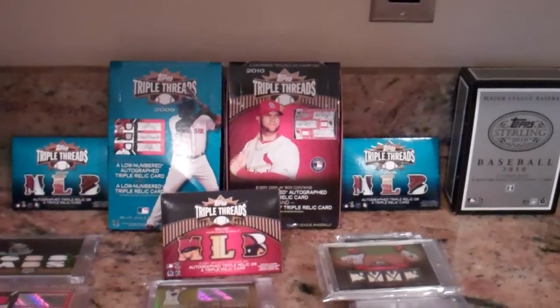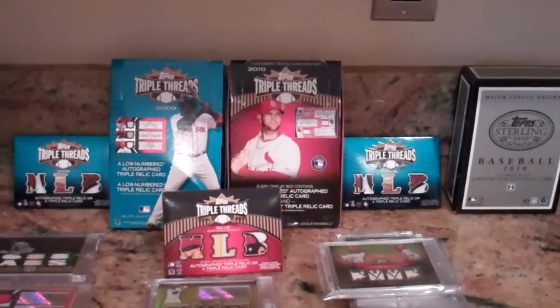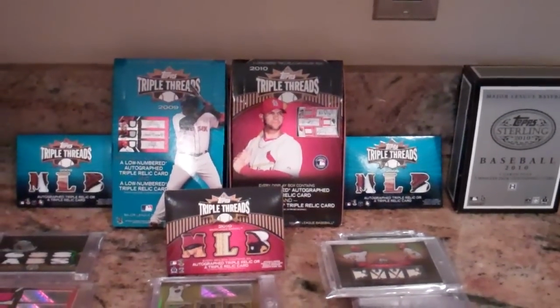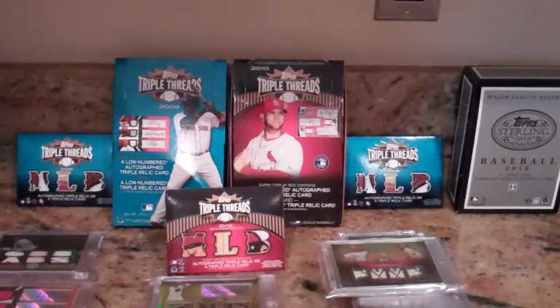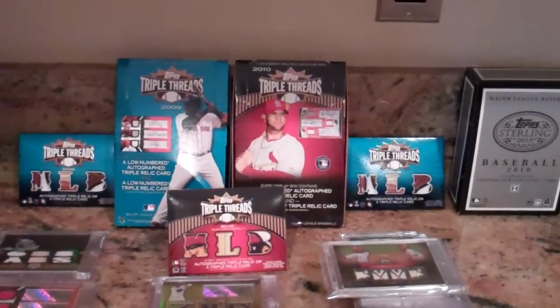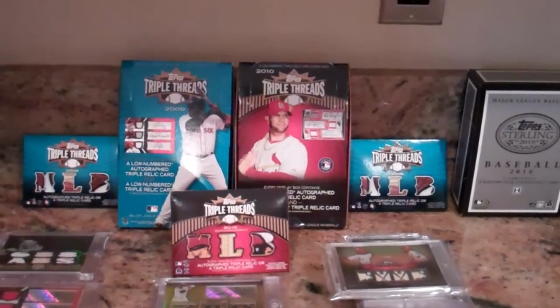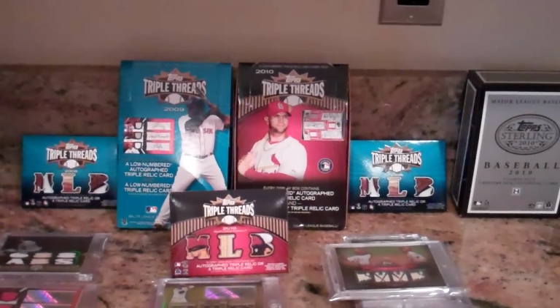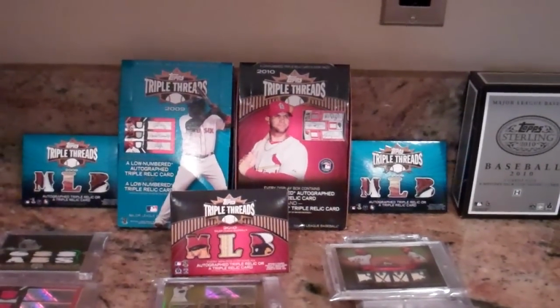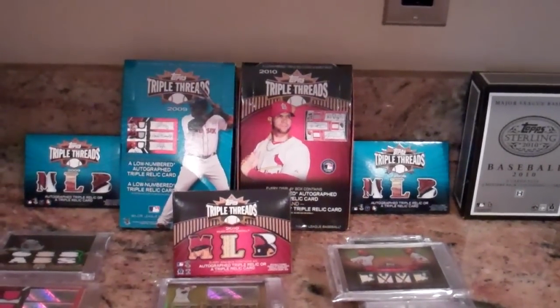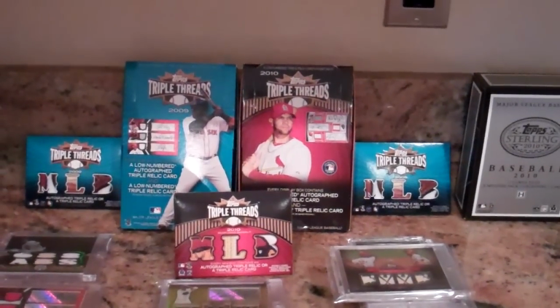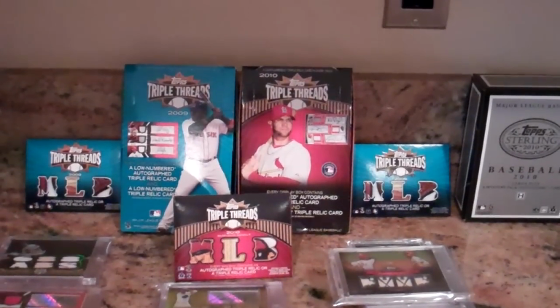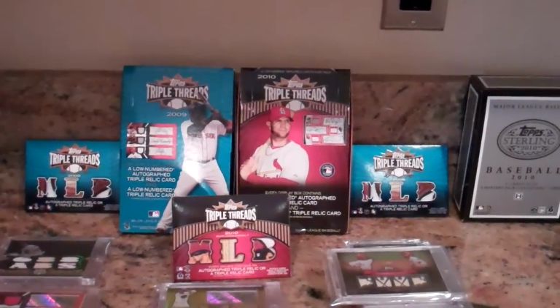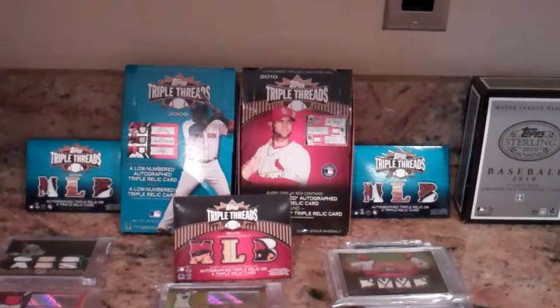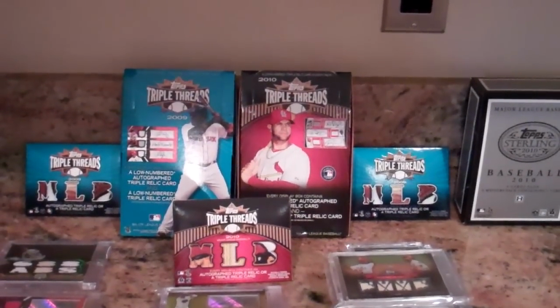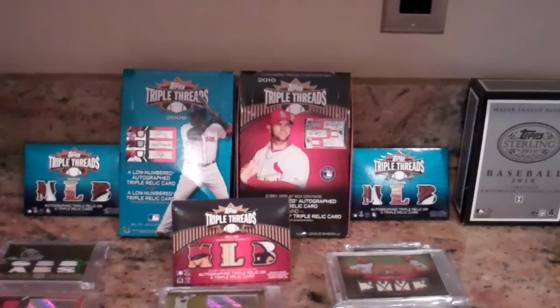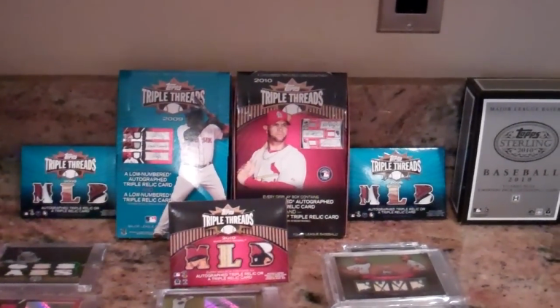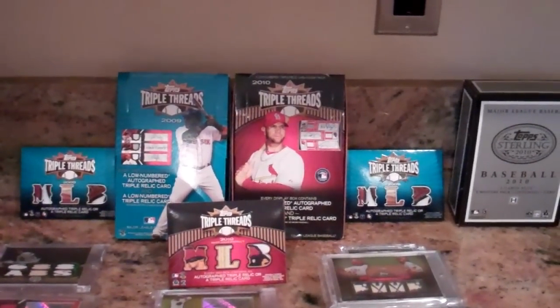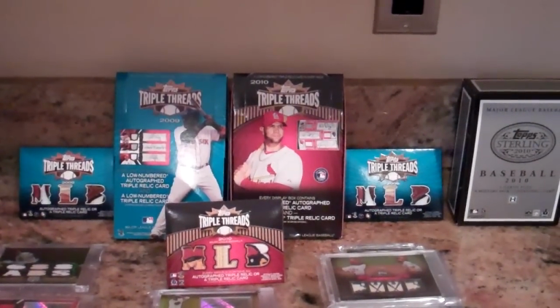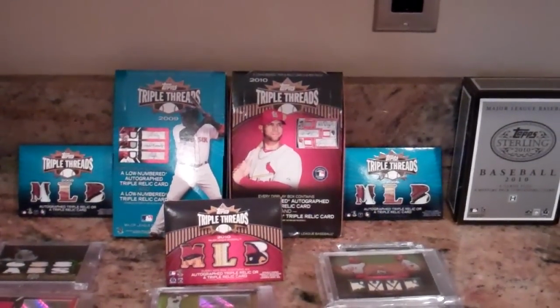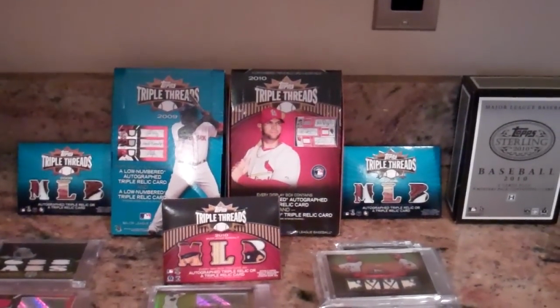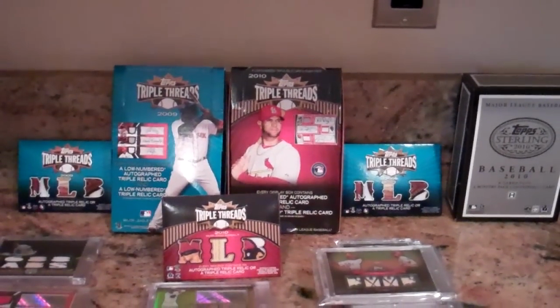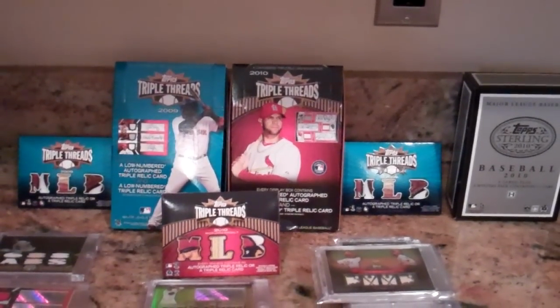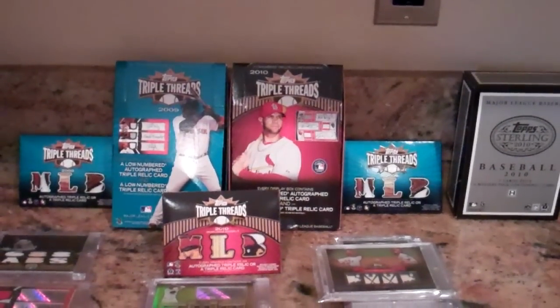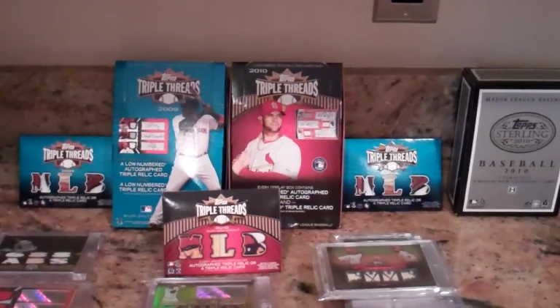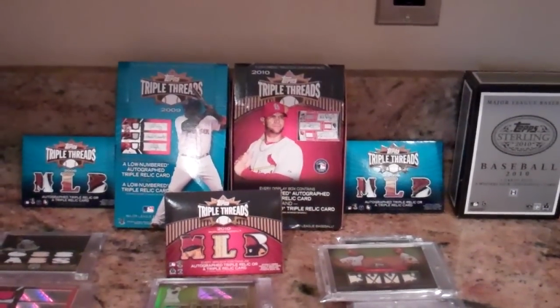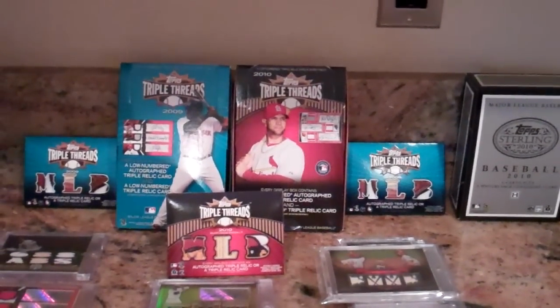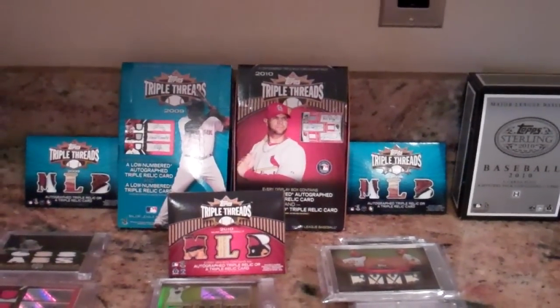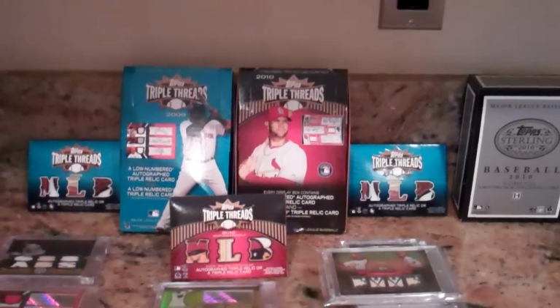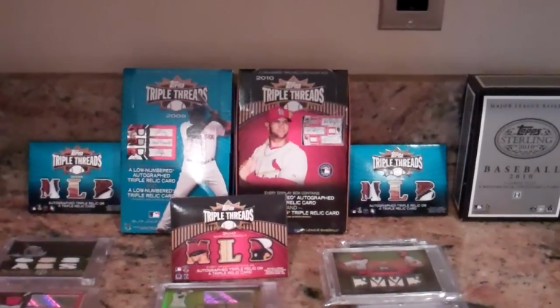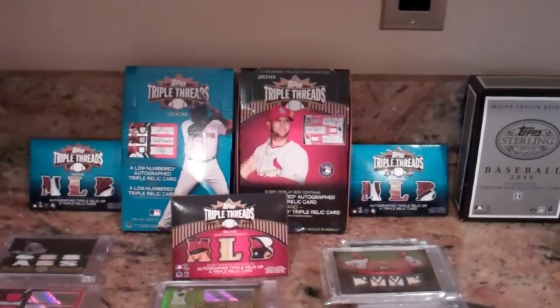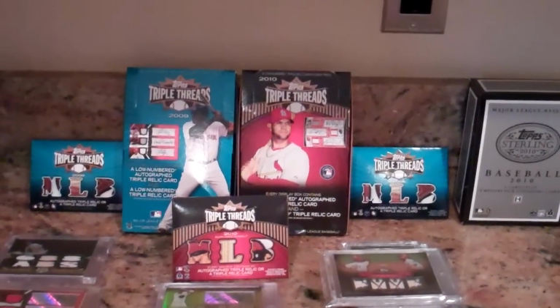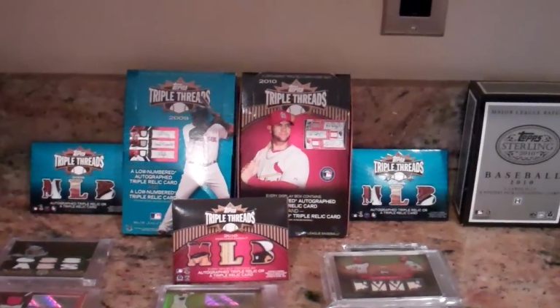Those are his boxes he got for Christmas and the hits. Alright guys, thanks for watching, bye.